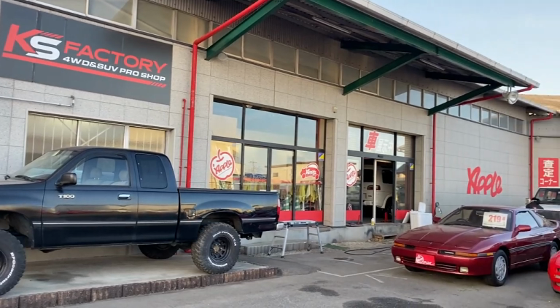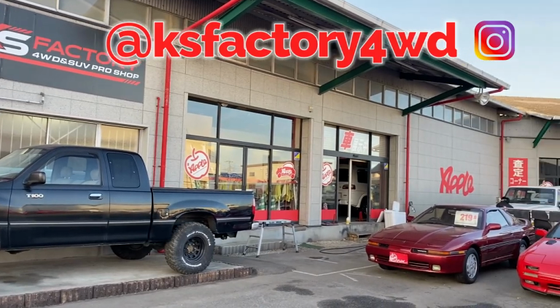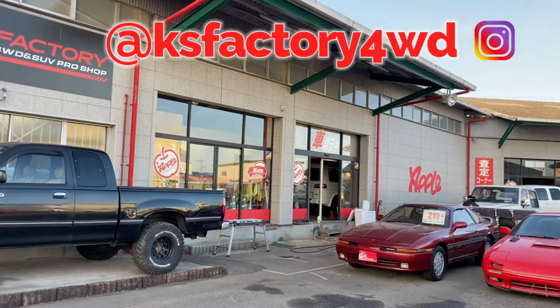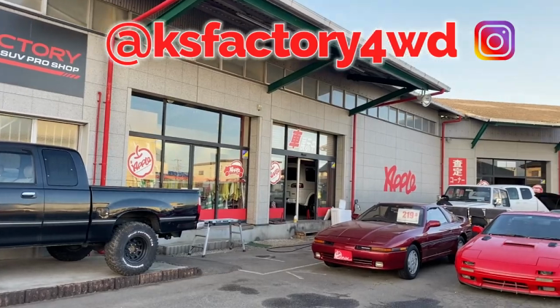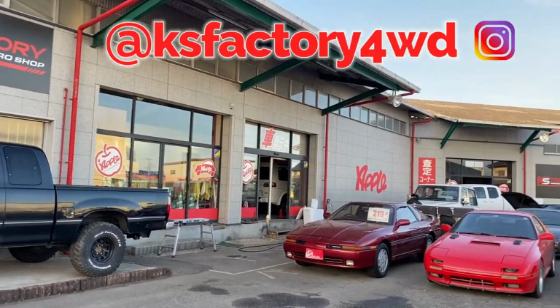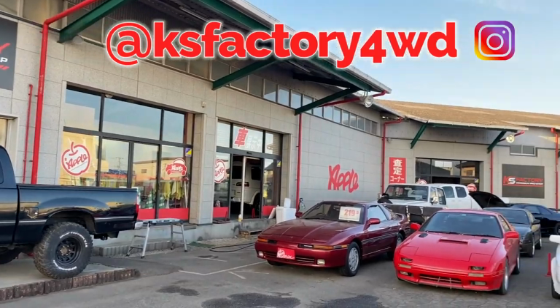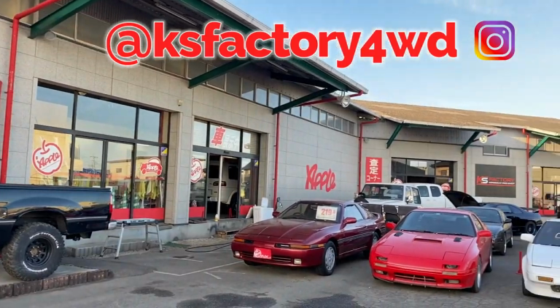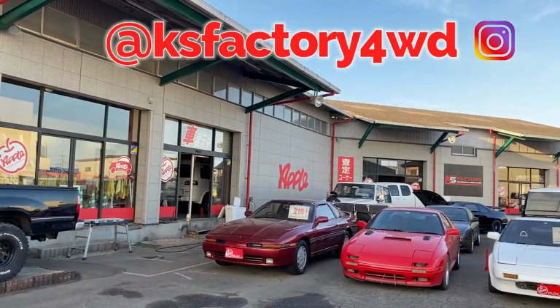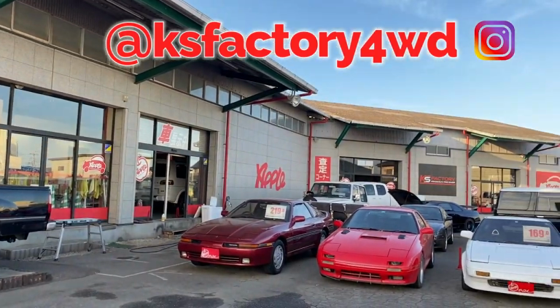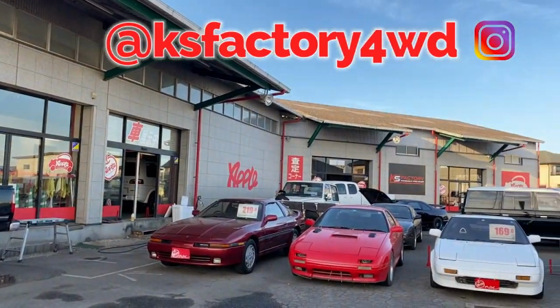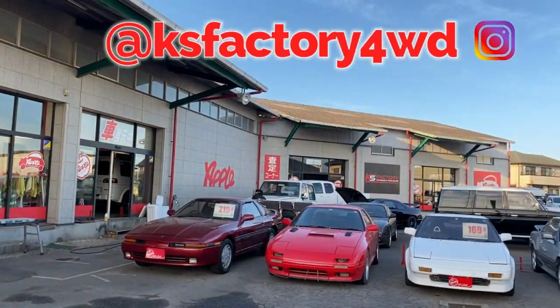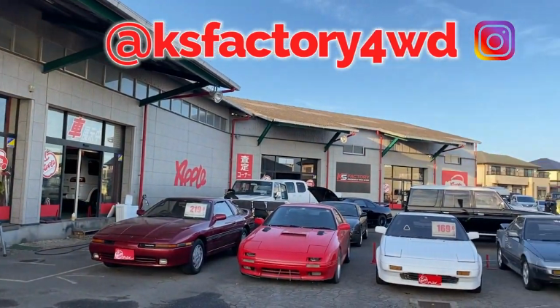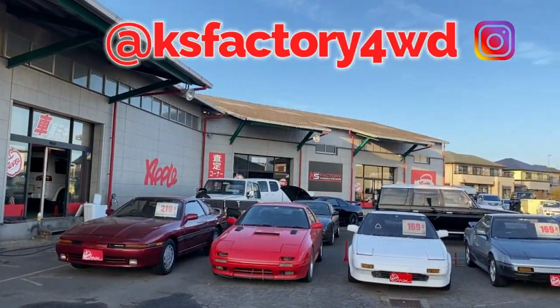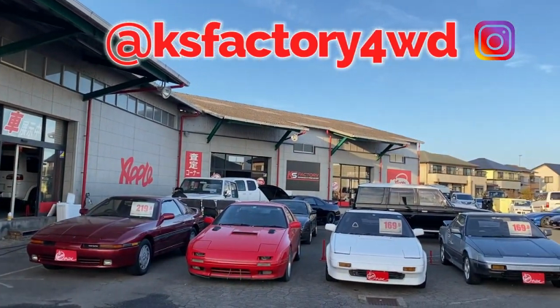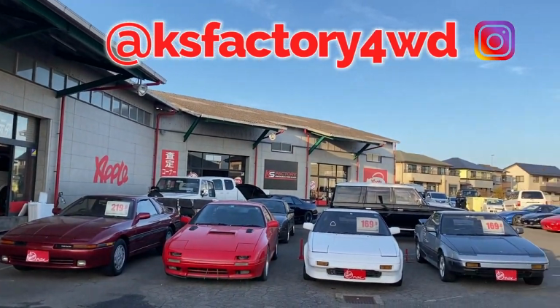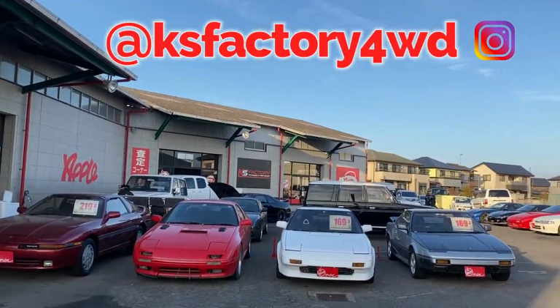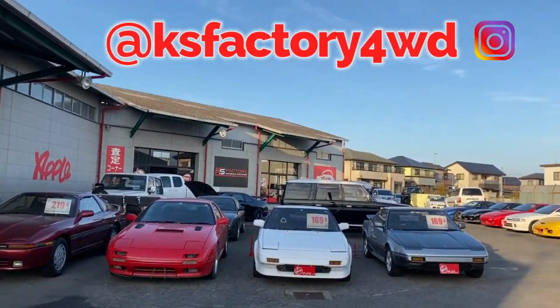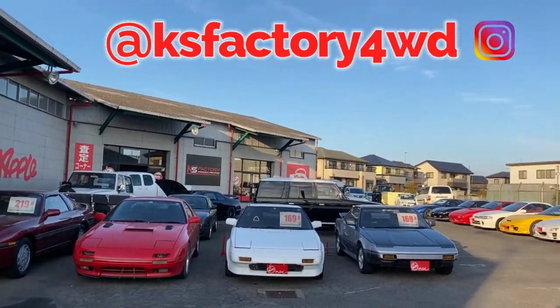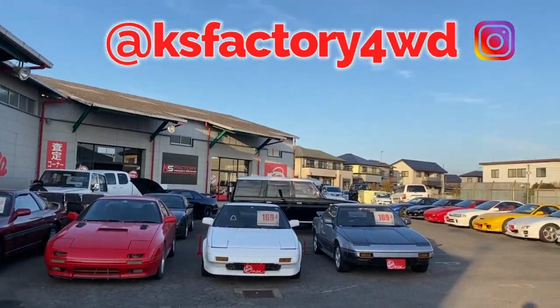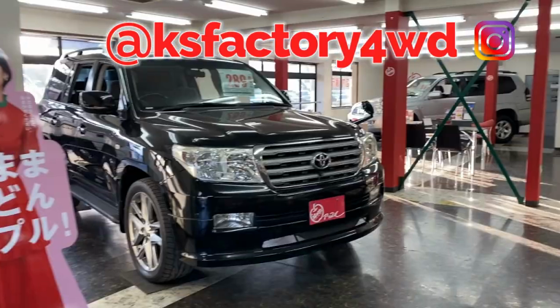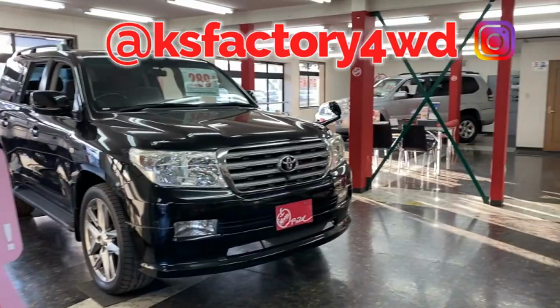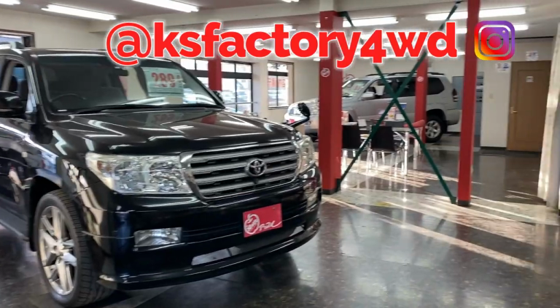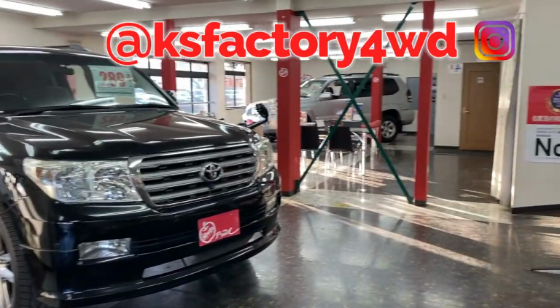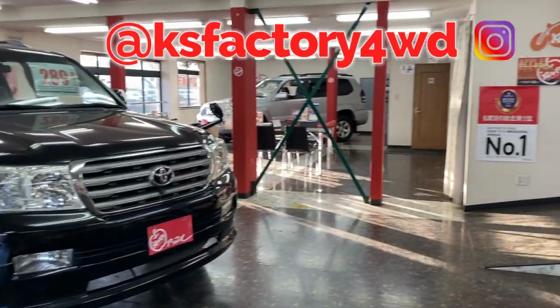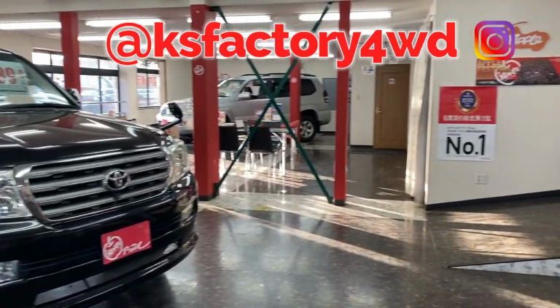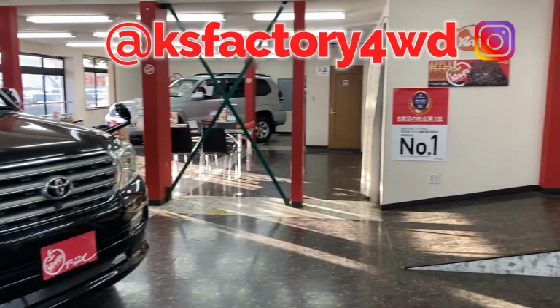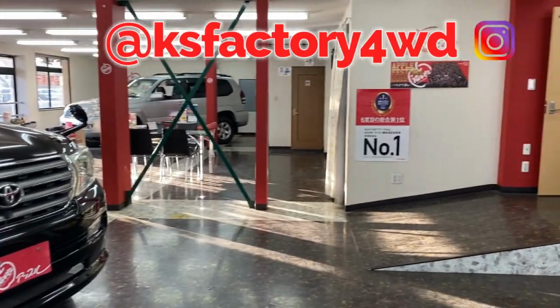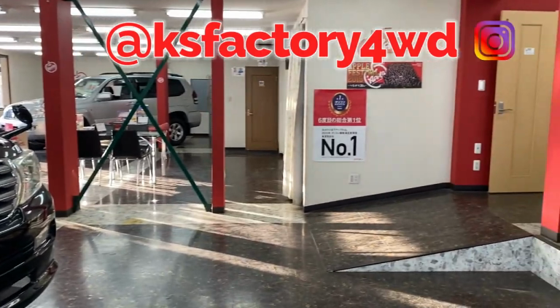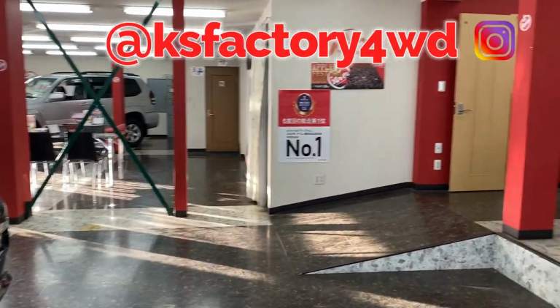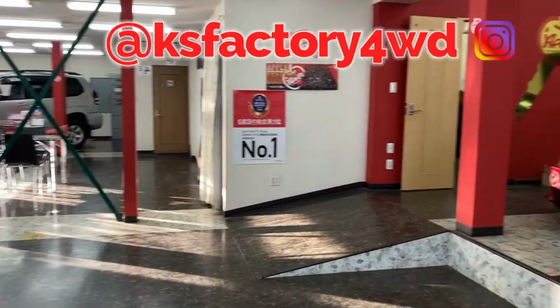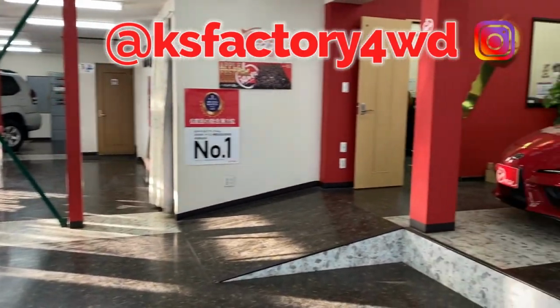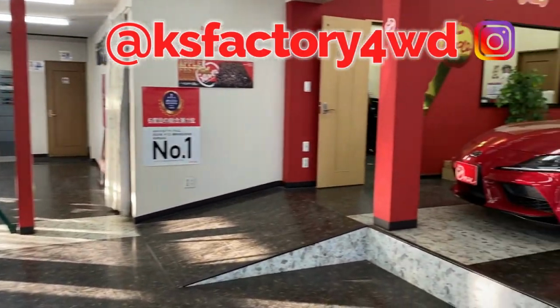Before moving on, I want to give a special thanks to Kay's Factory for letting me borrow their Prado for the day. Come check out their awesome inventory.